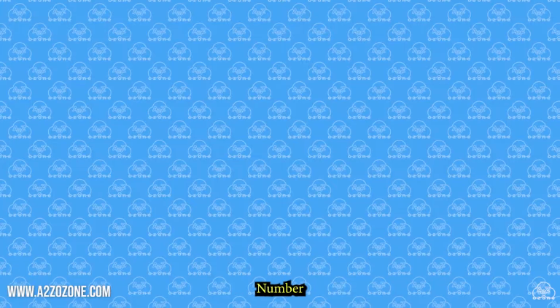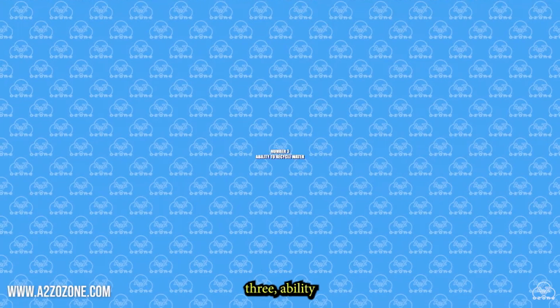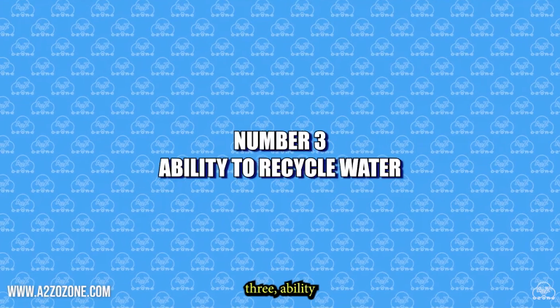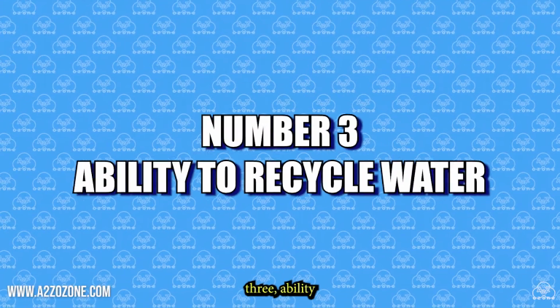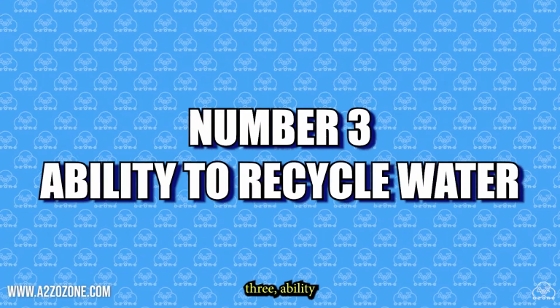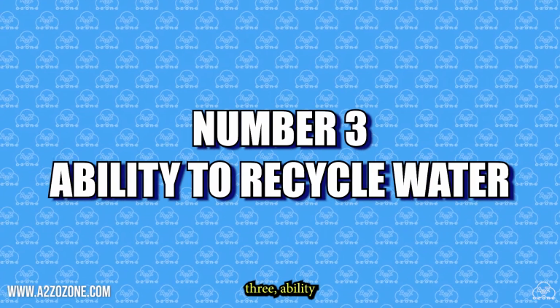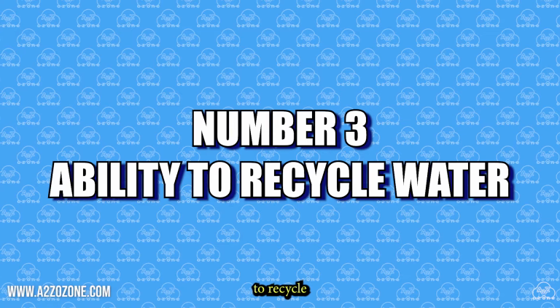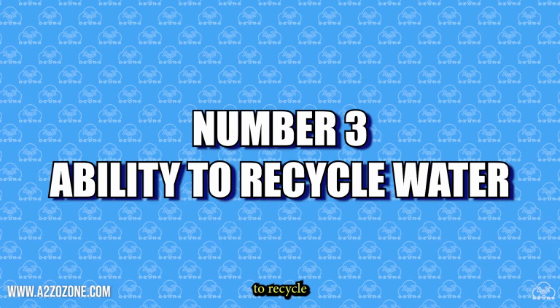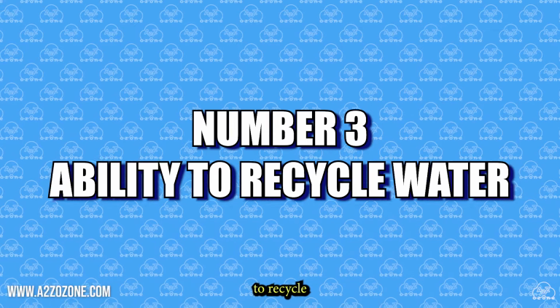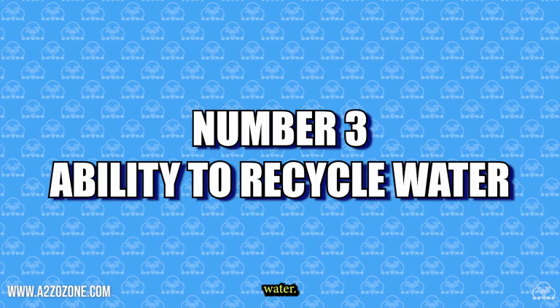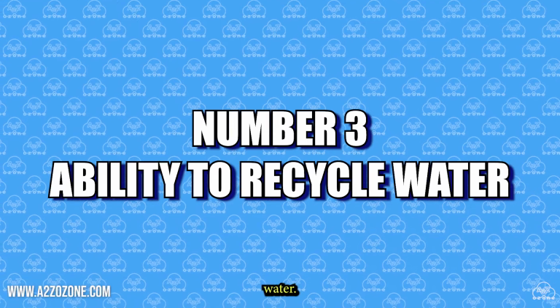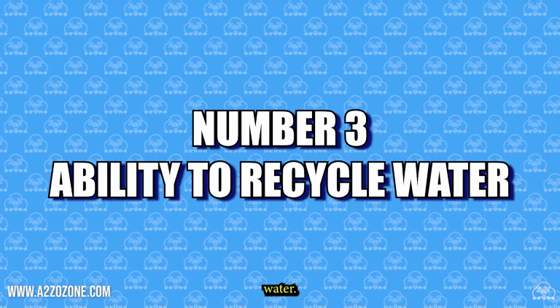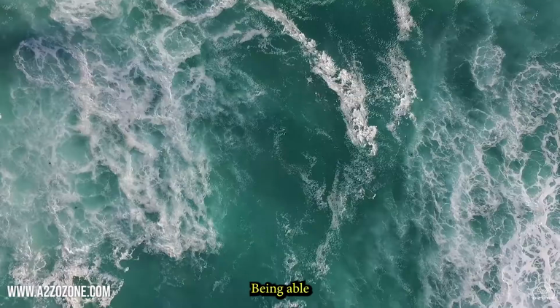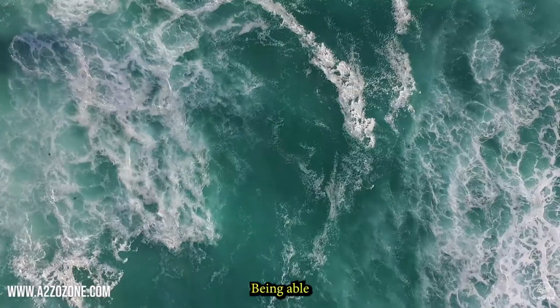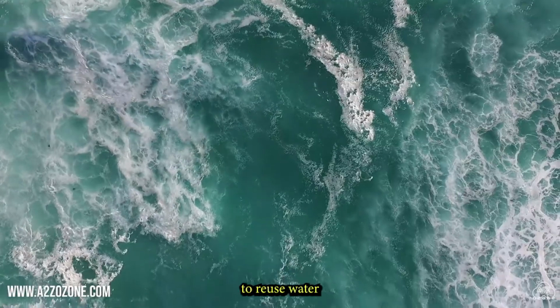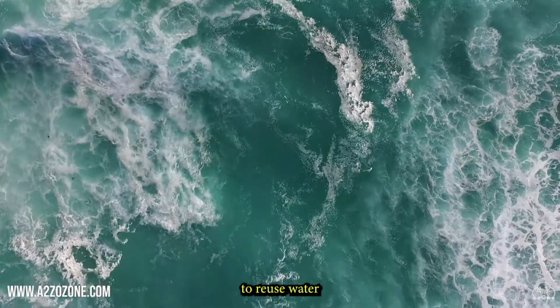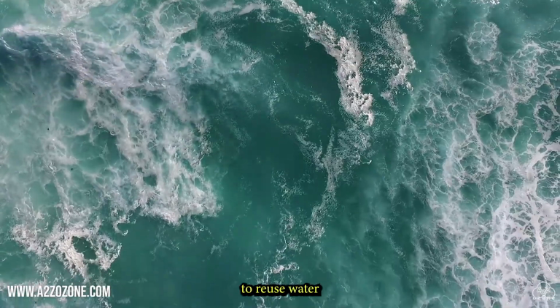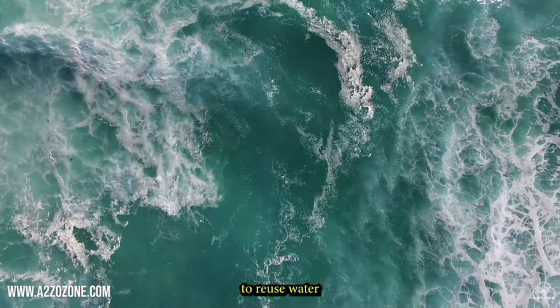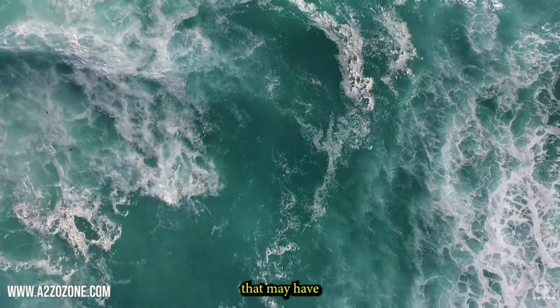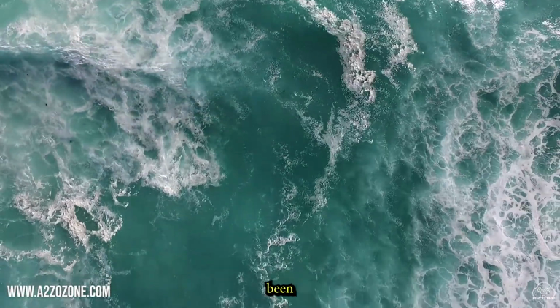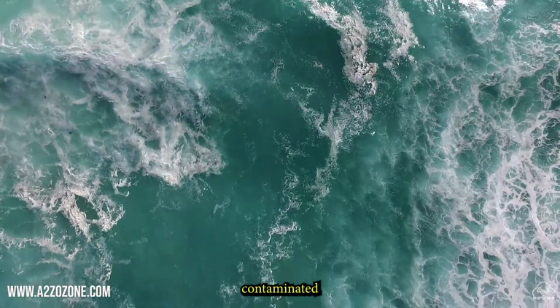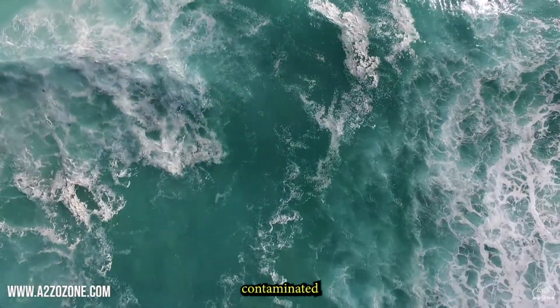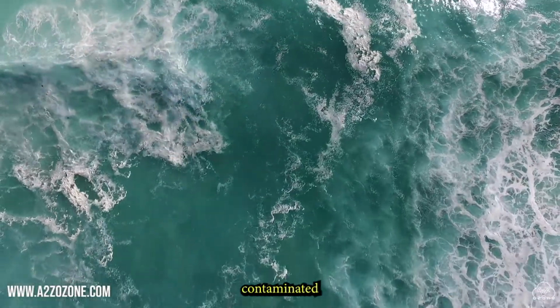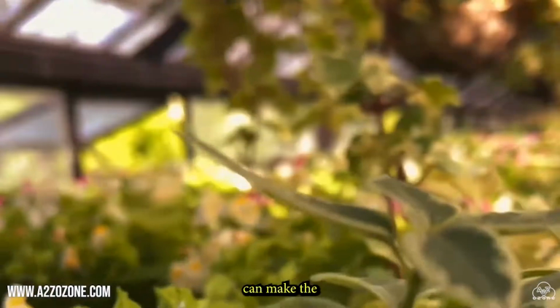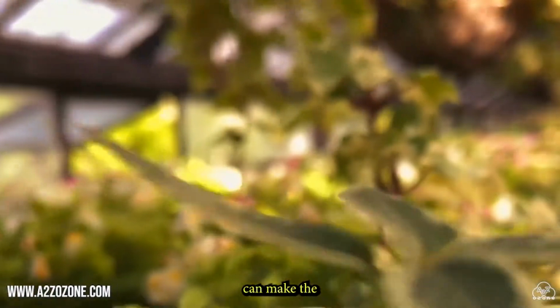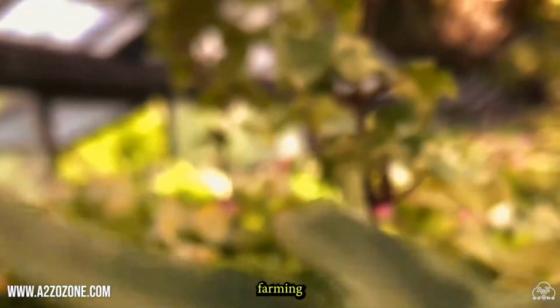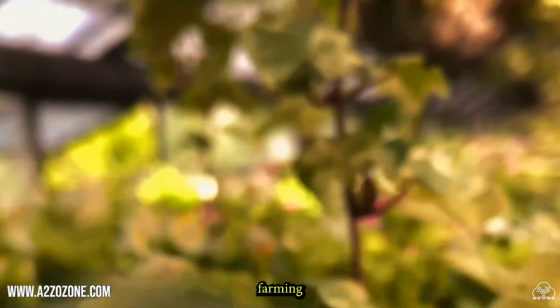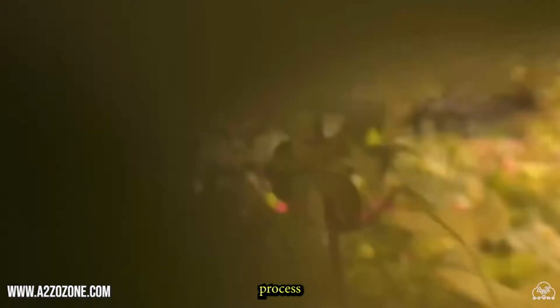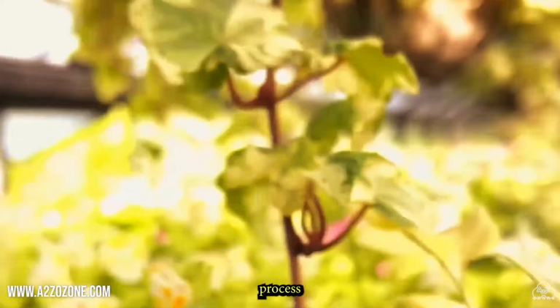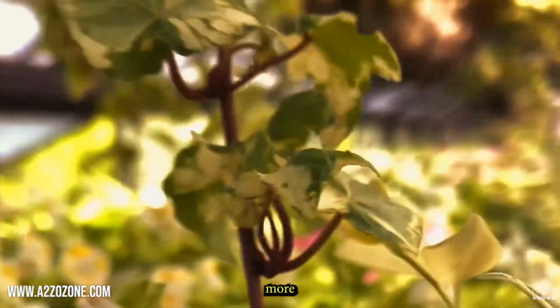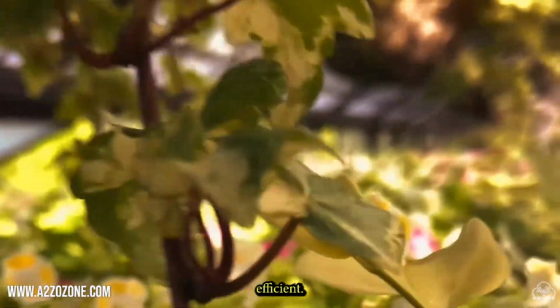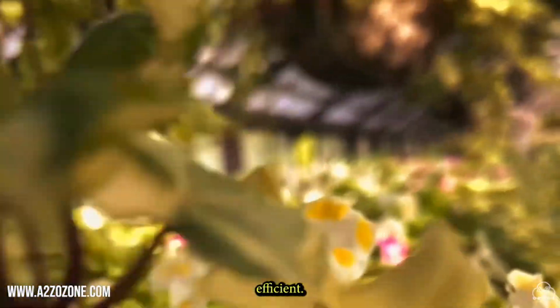Number 3: Ability to recycle water. Being able to reuse water that may have been contaminated can make the farming process more efficient.